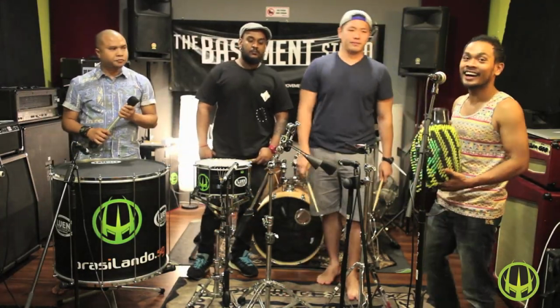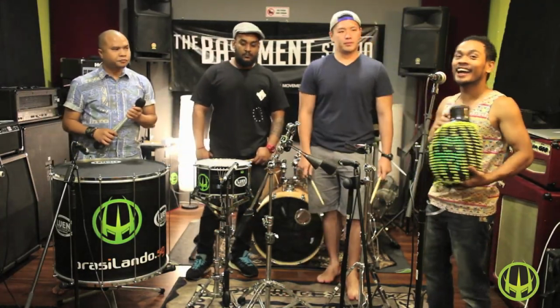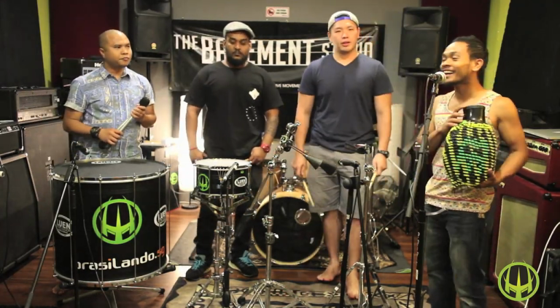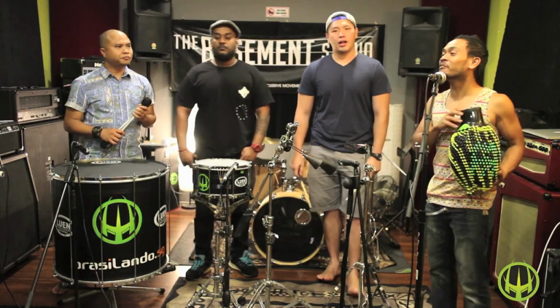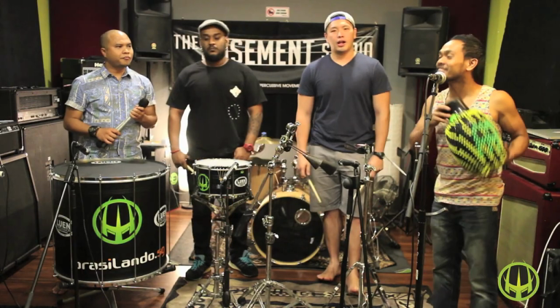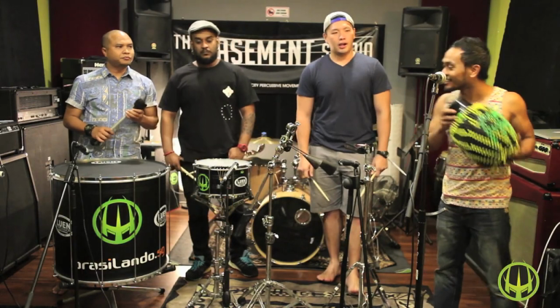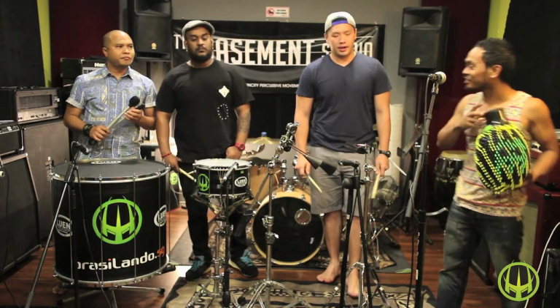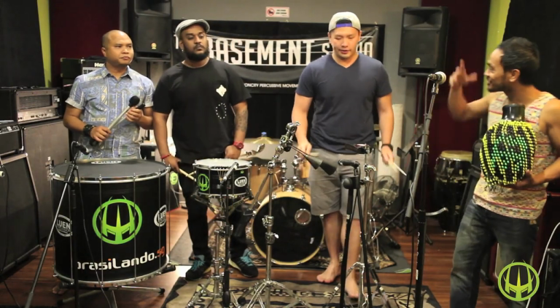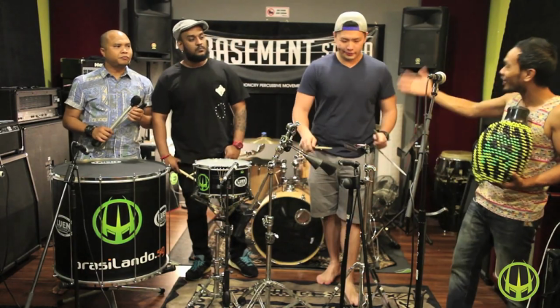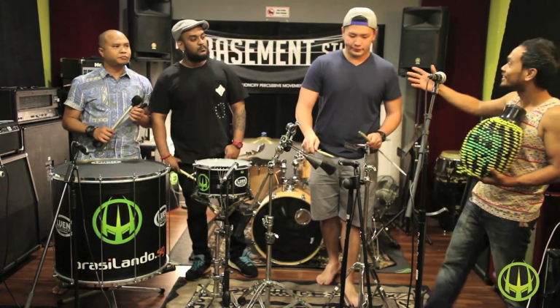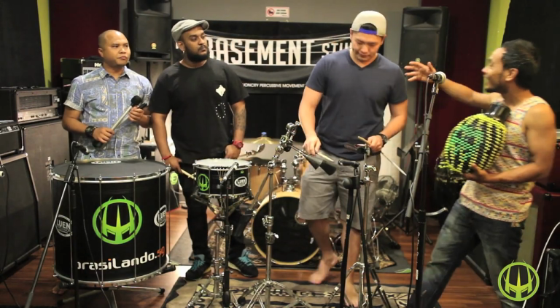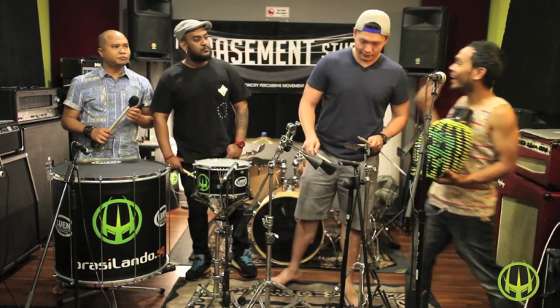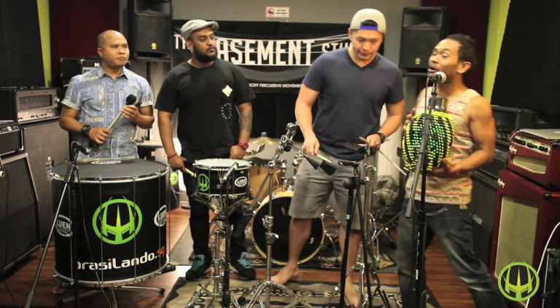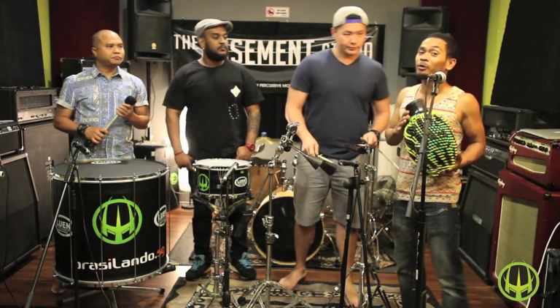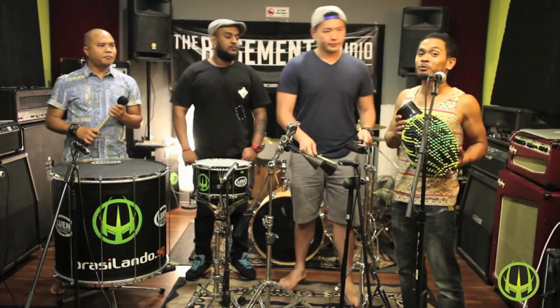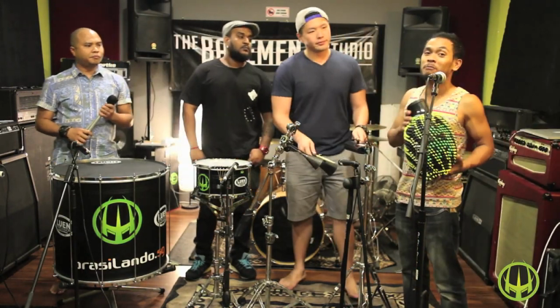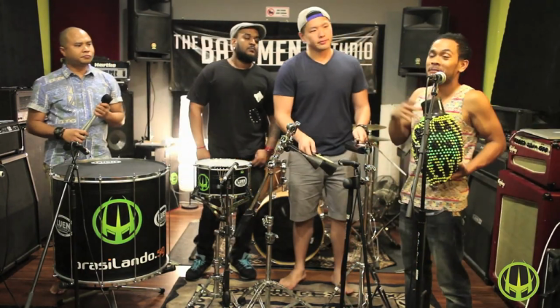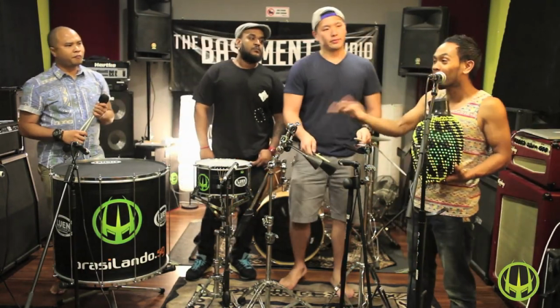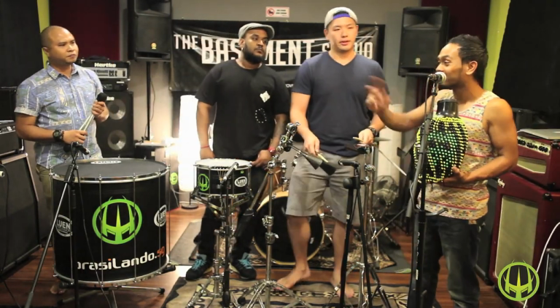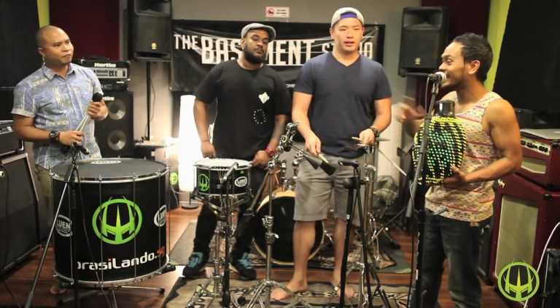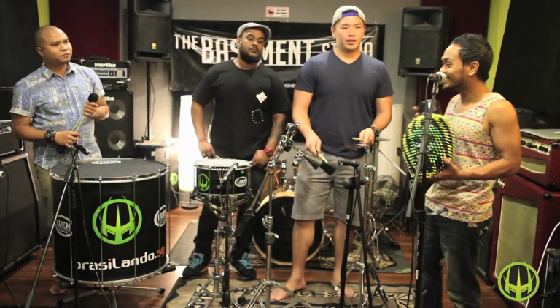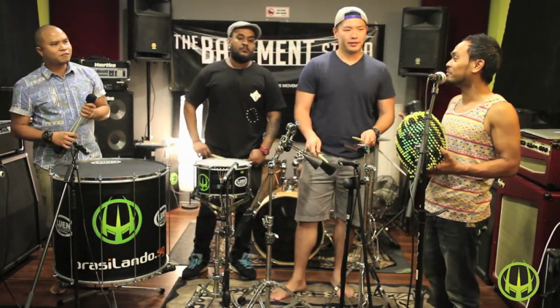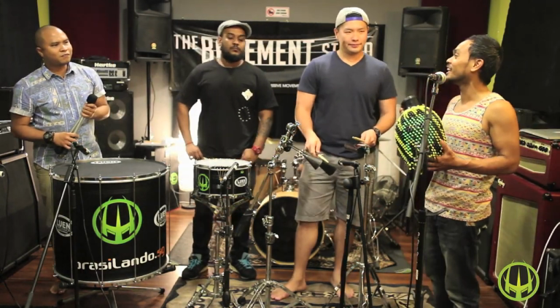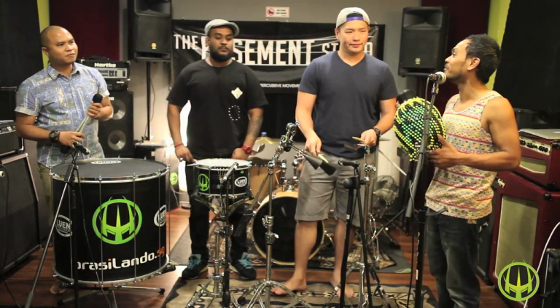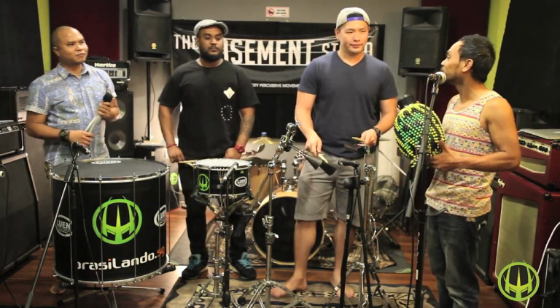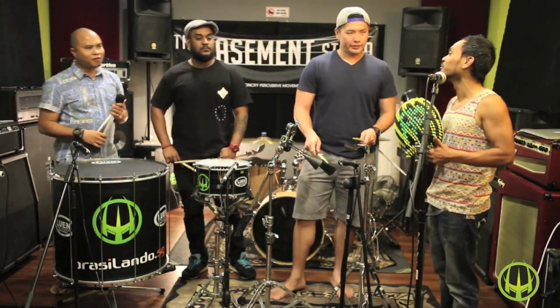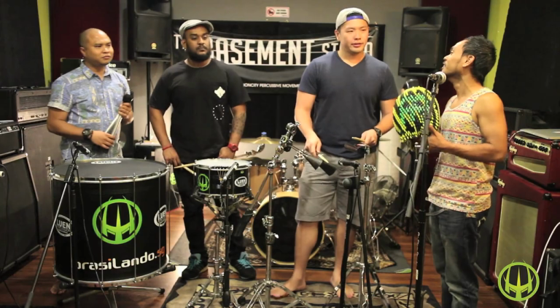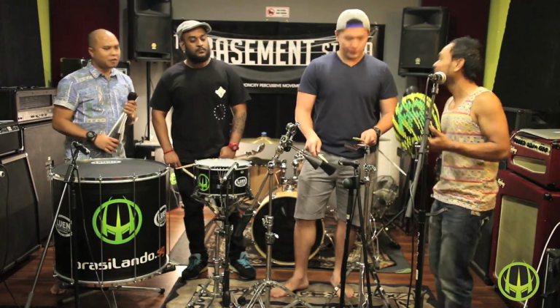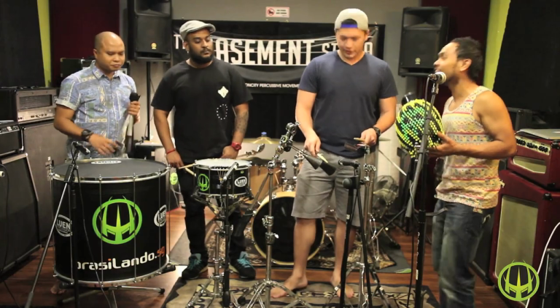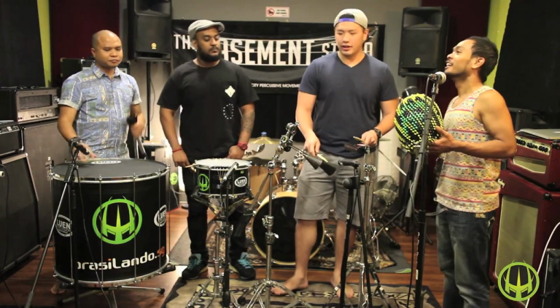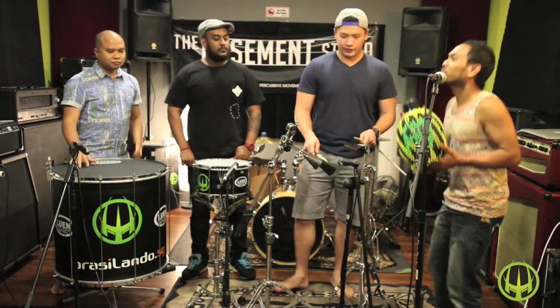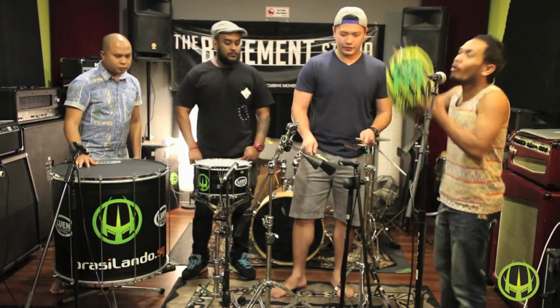And now Mr. Jarrell is going to show us how we play both at the same time. Two, three, four.